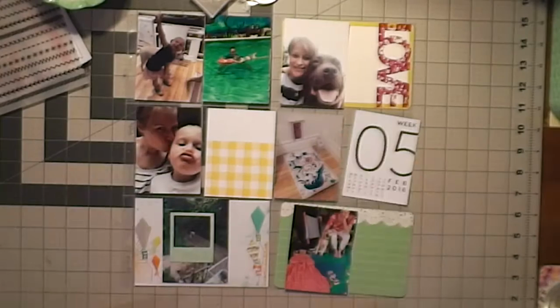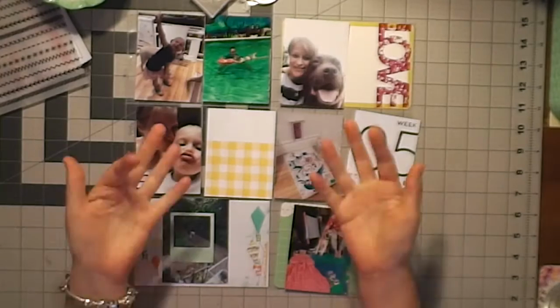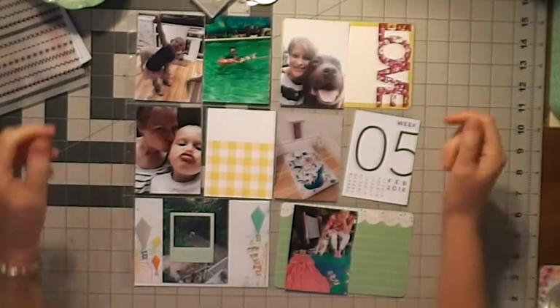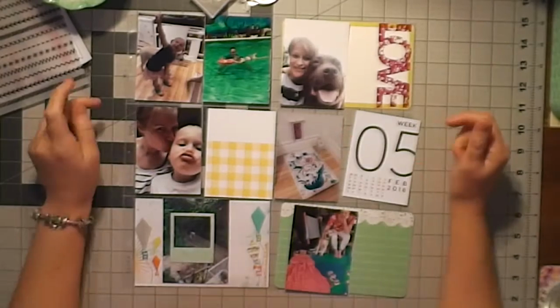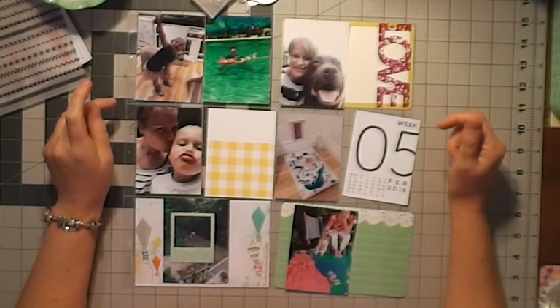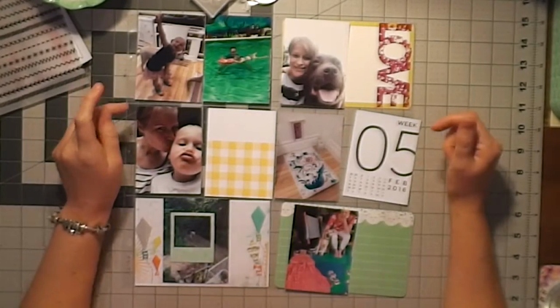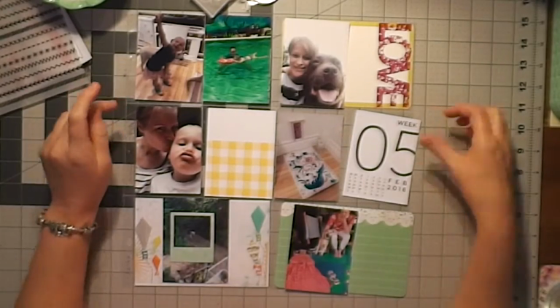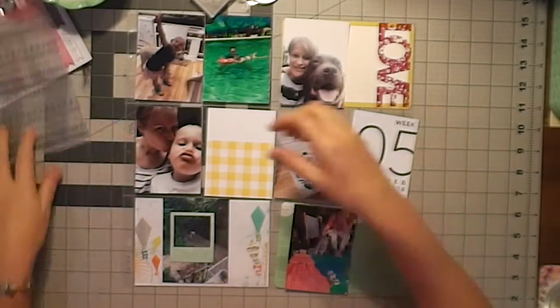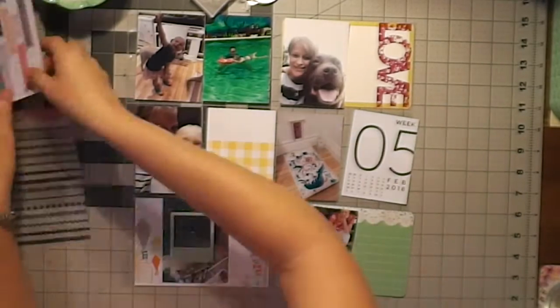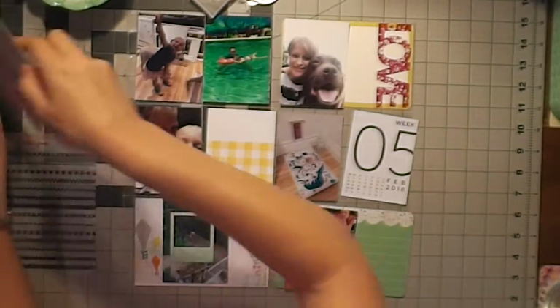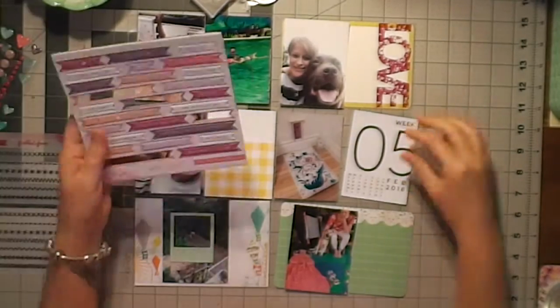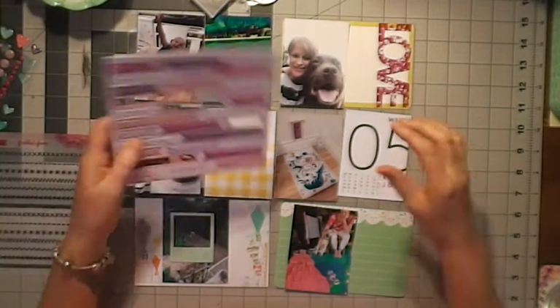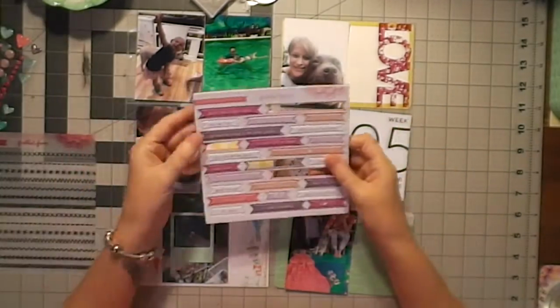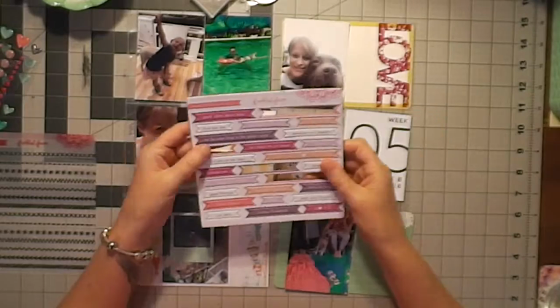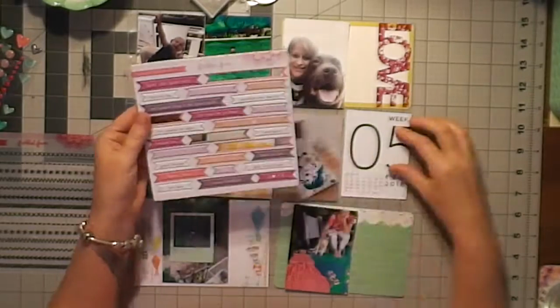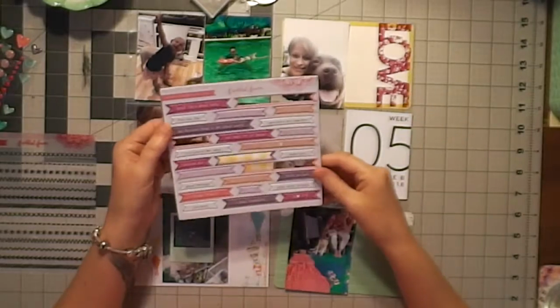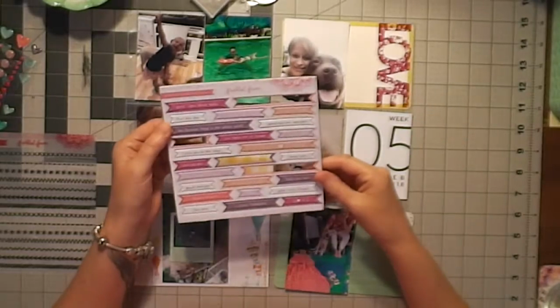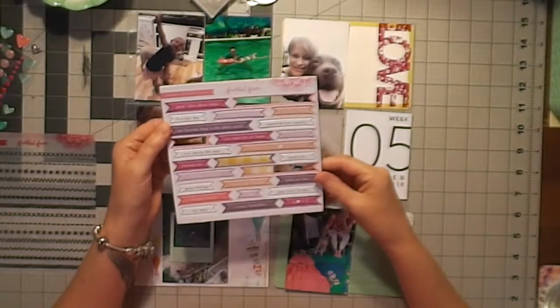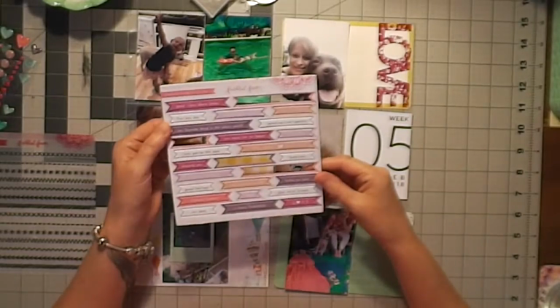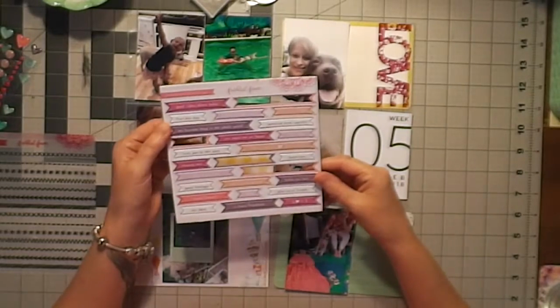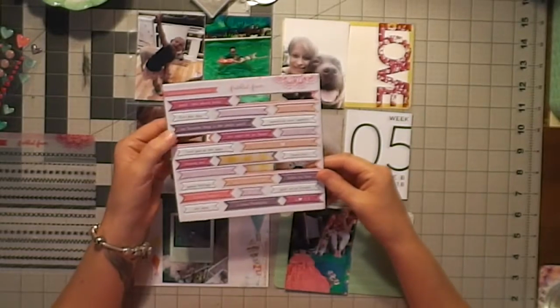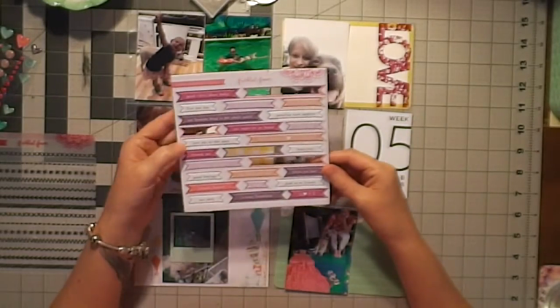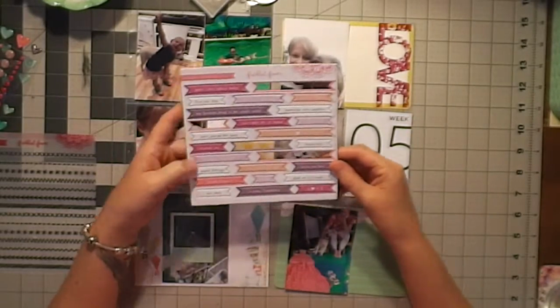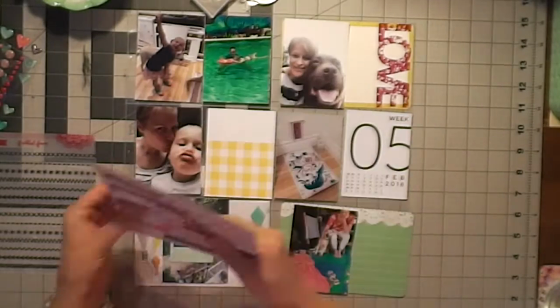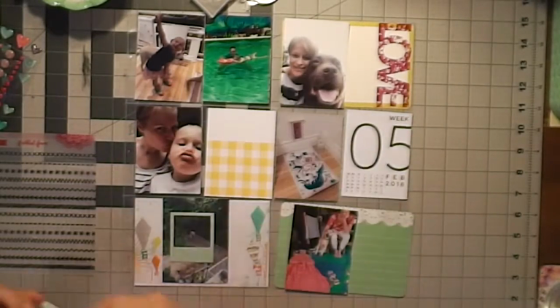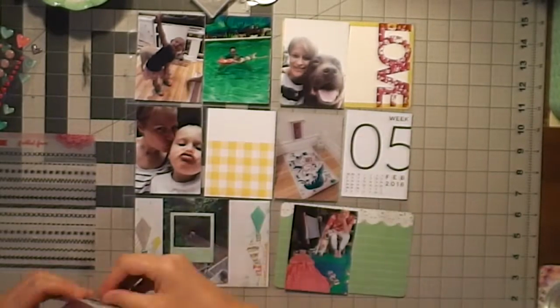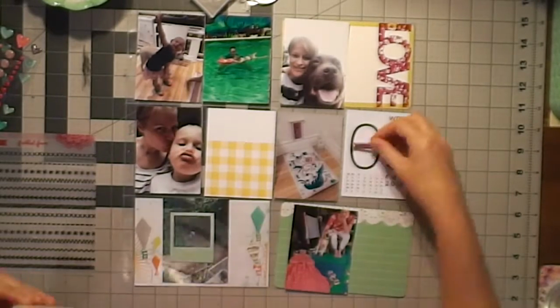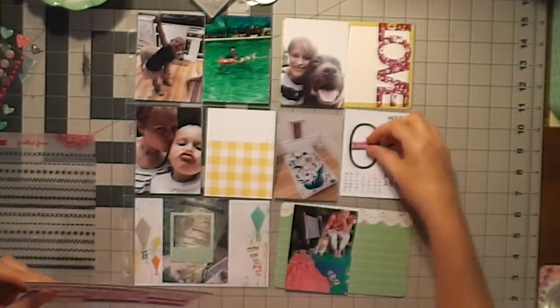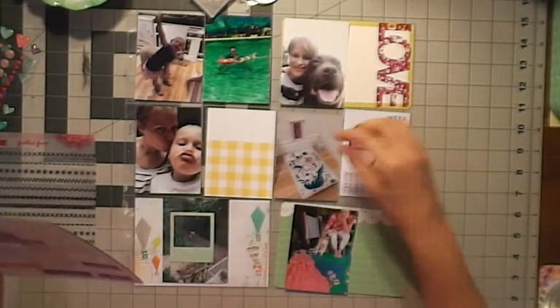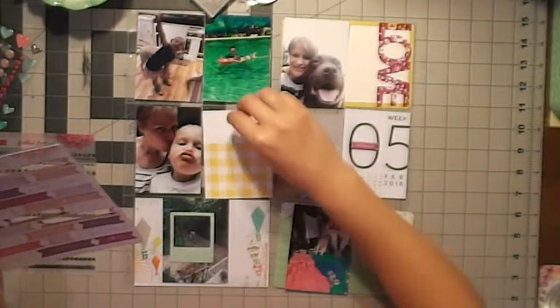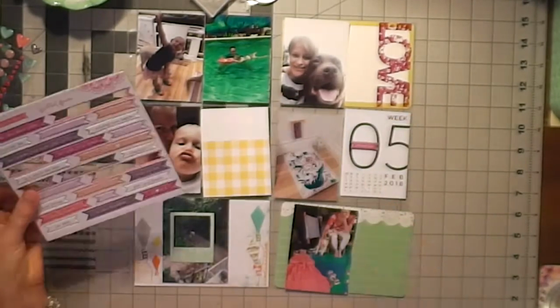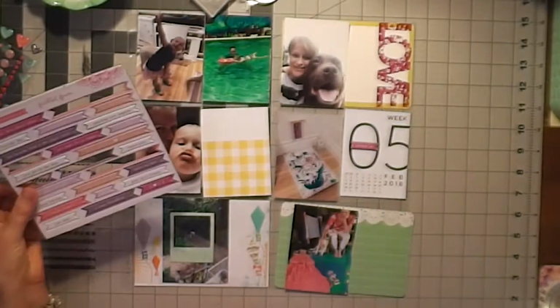Hi everybody, it's Roxy from Feather Perfect Memories. Welcome to week five in my Project Life album.